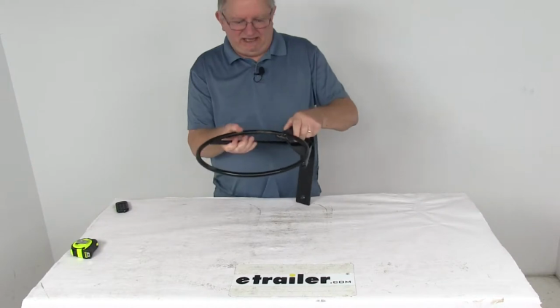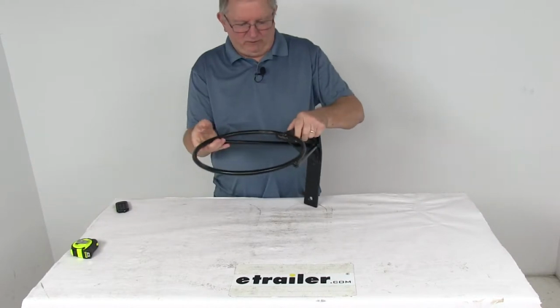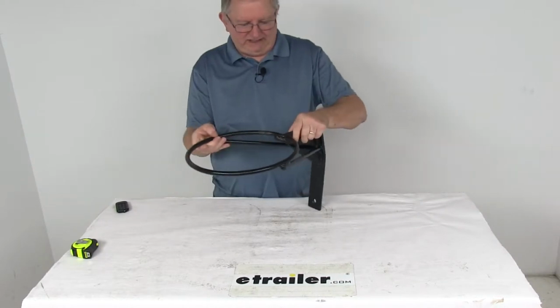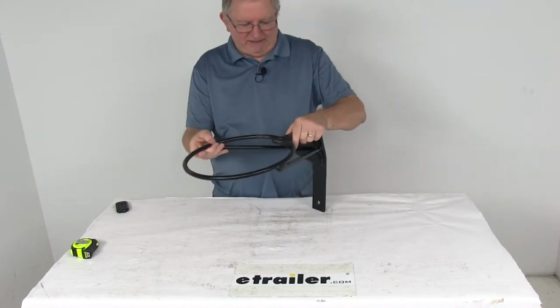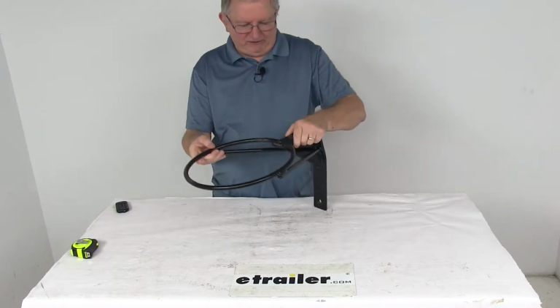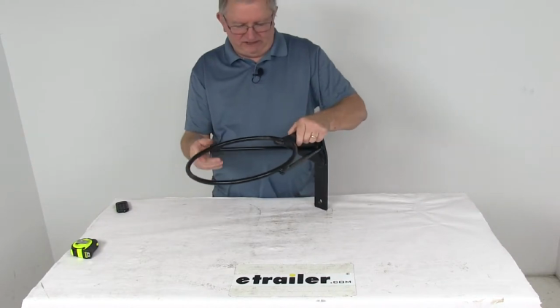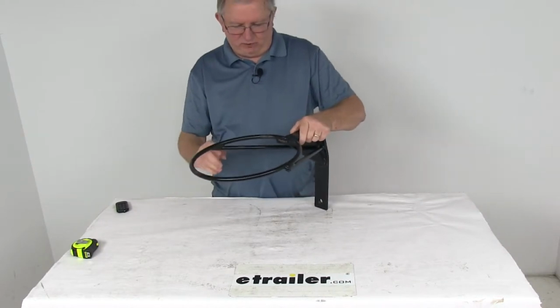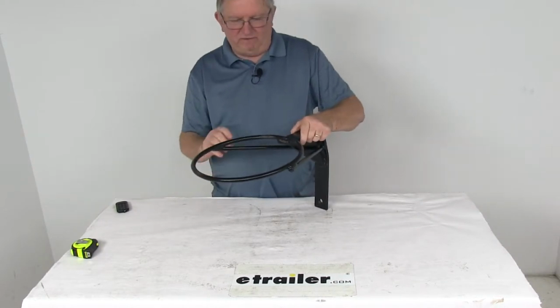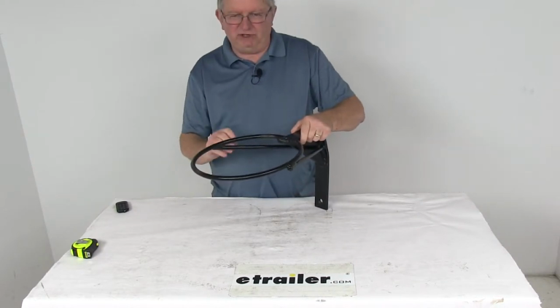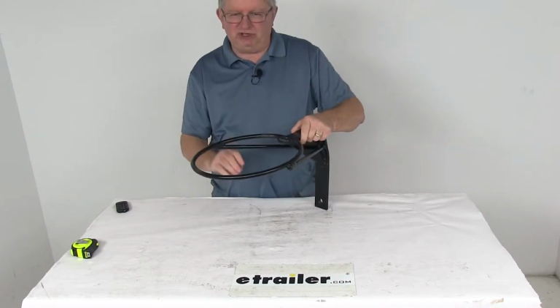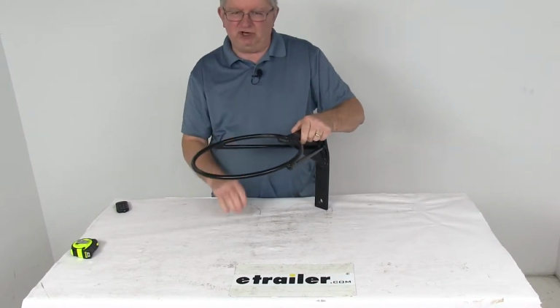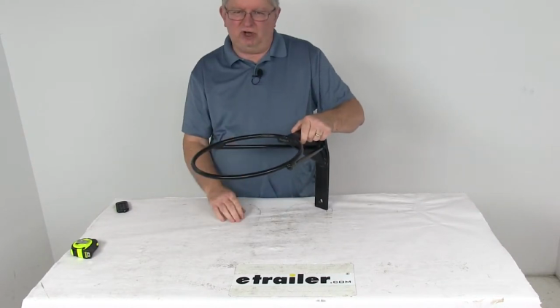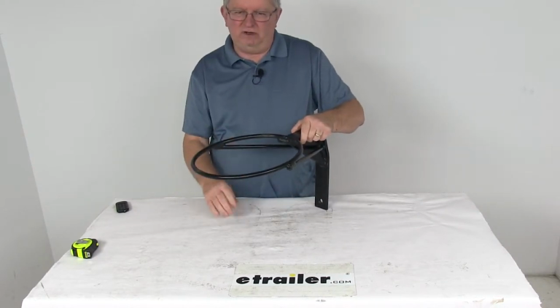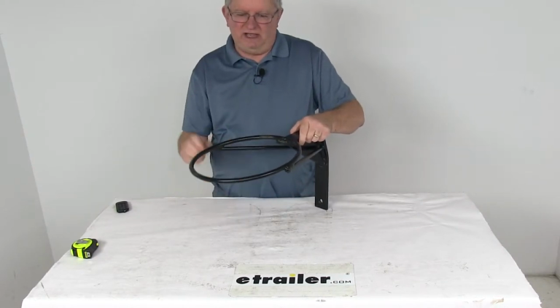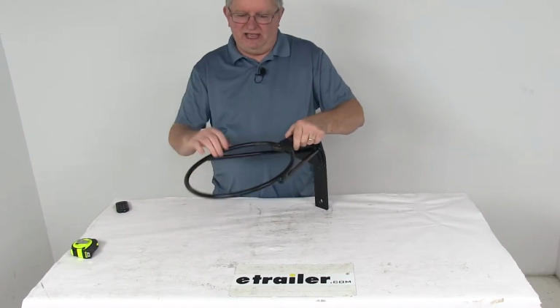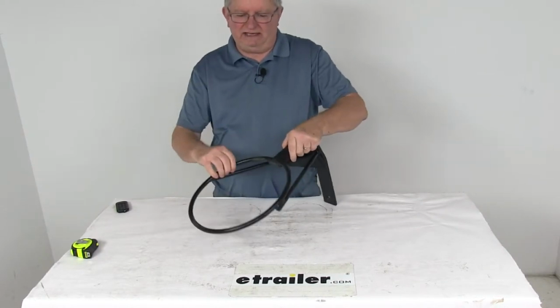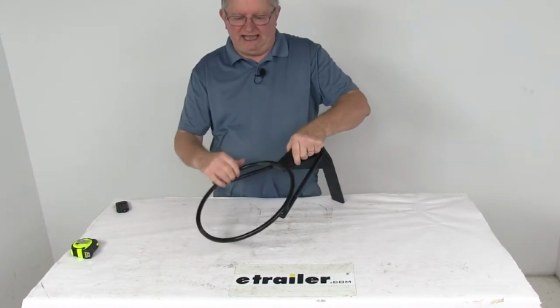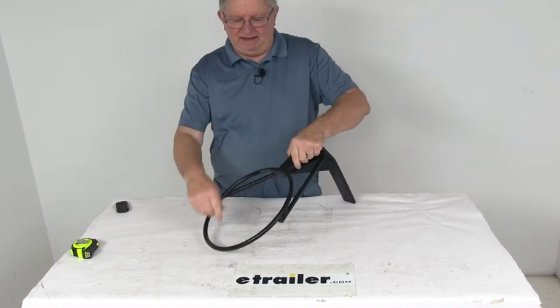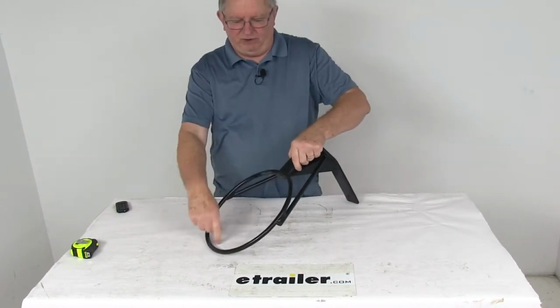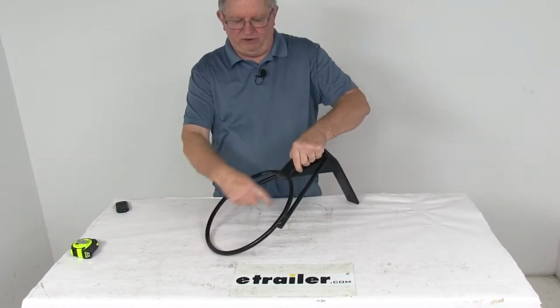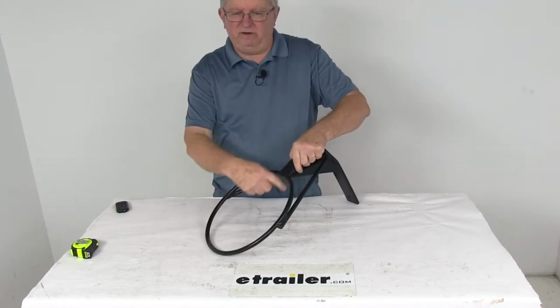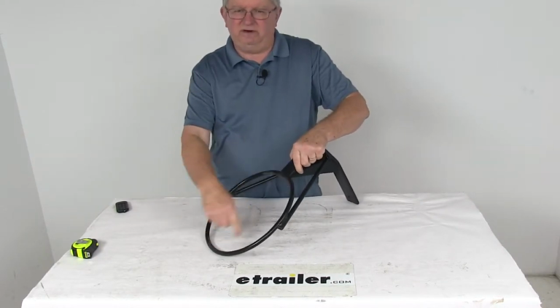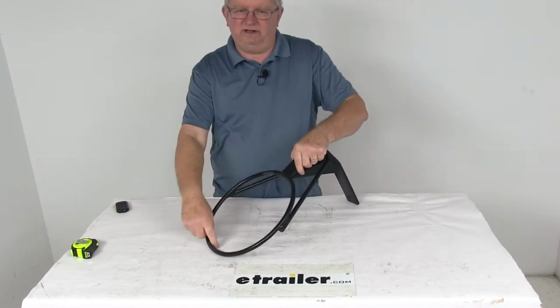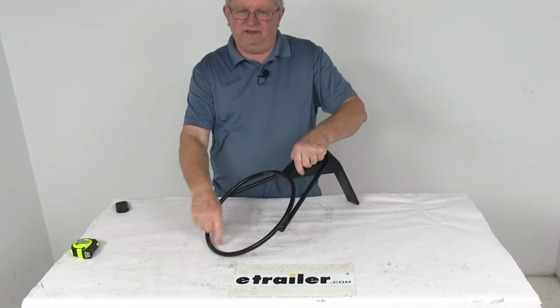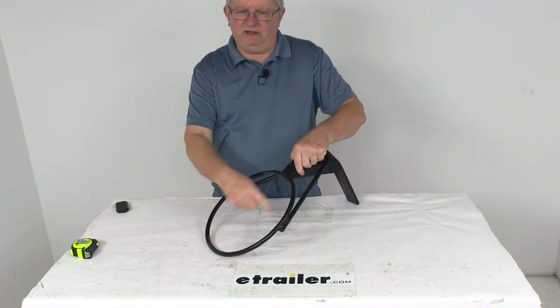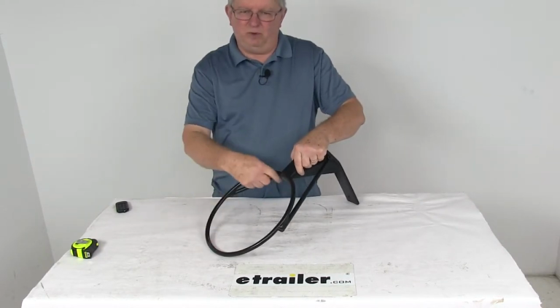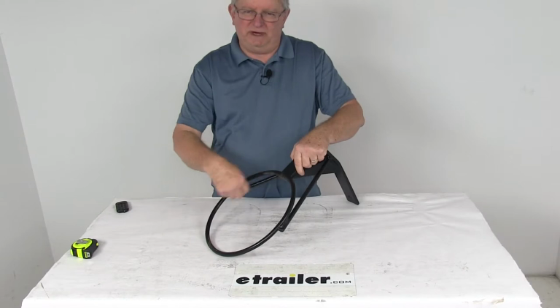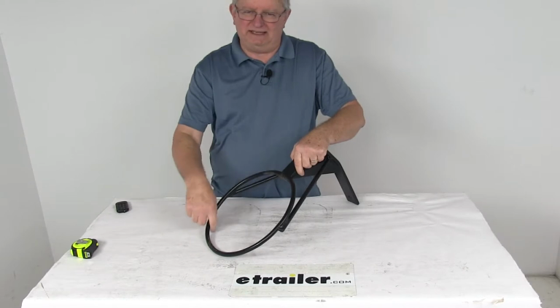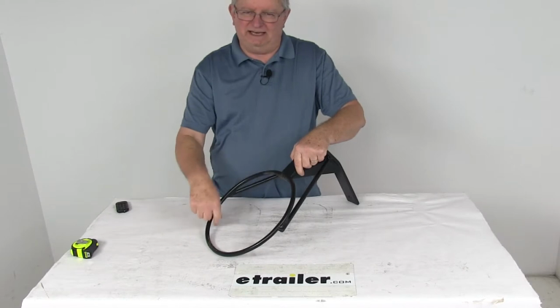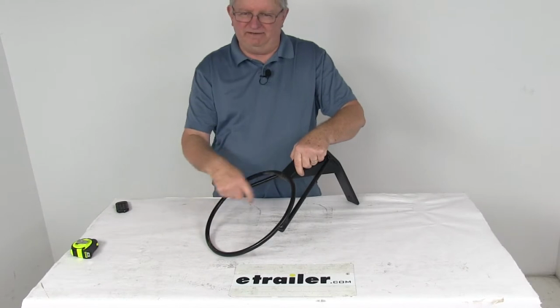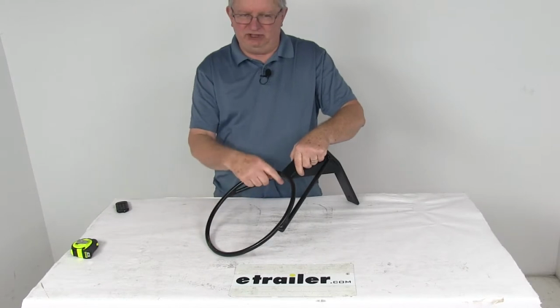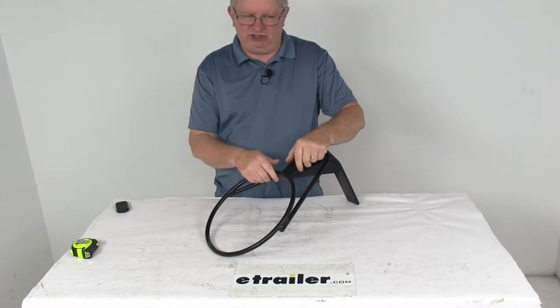When it's mounted, it's 12 inches tall, and the diameter of the opening is 11 inches.